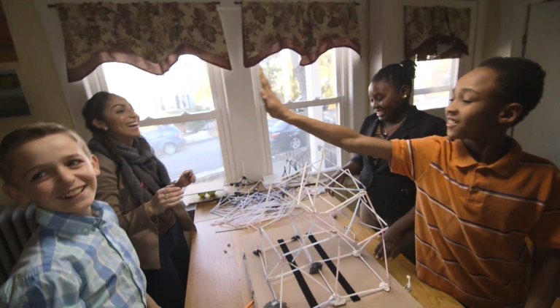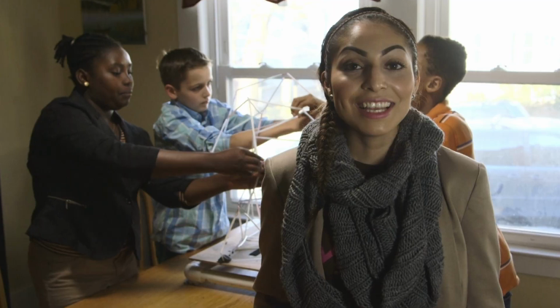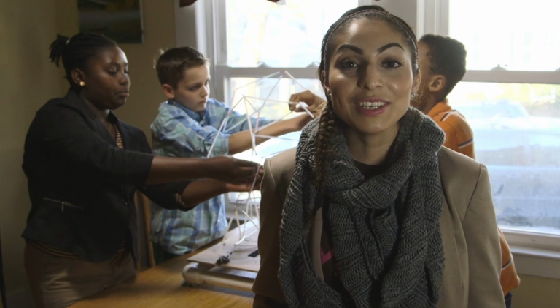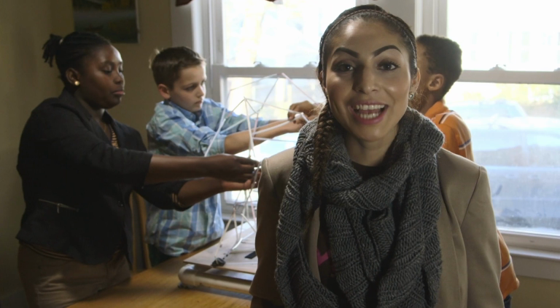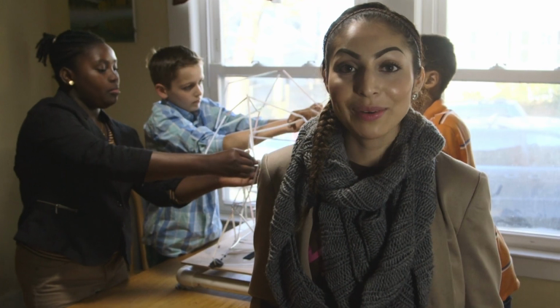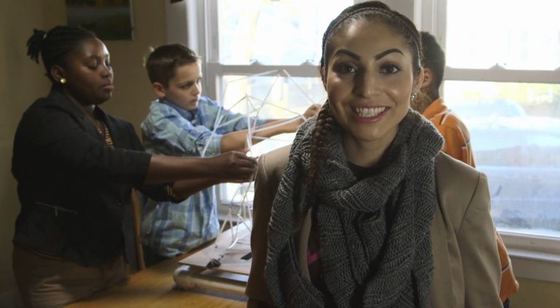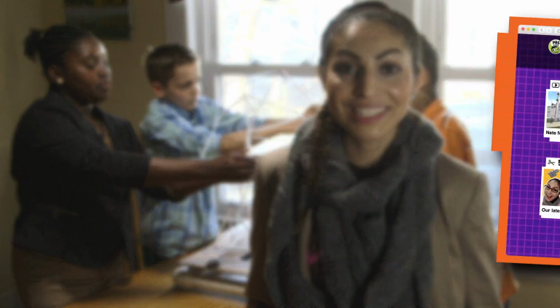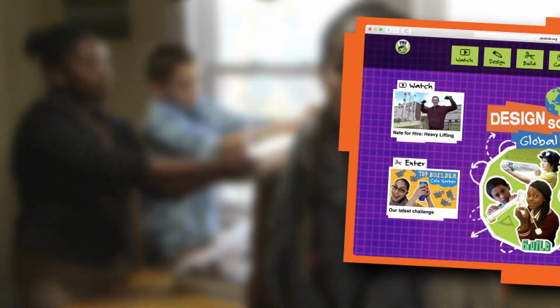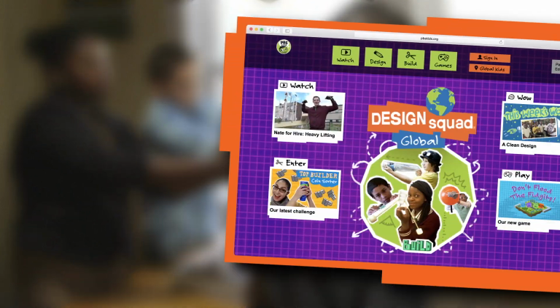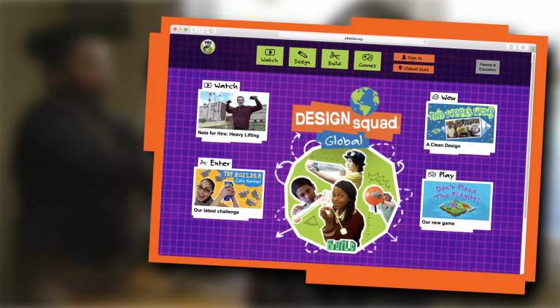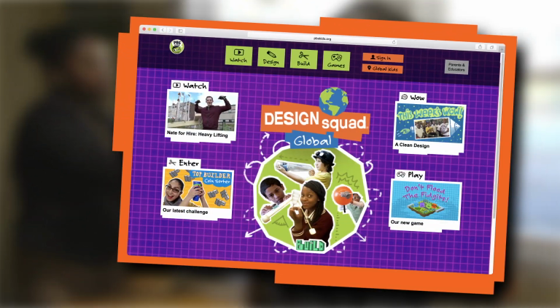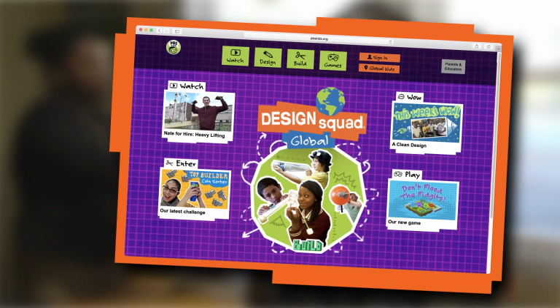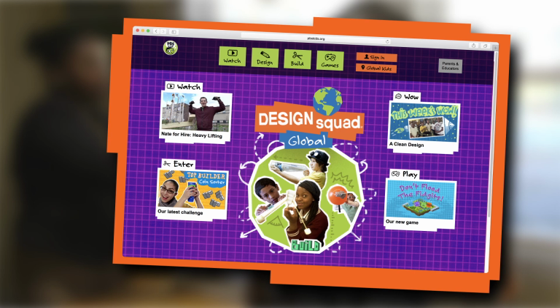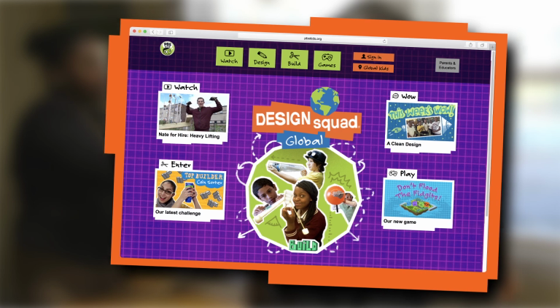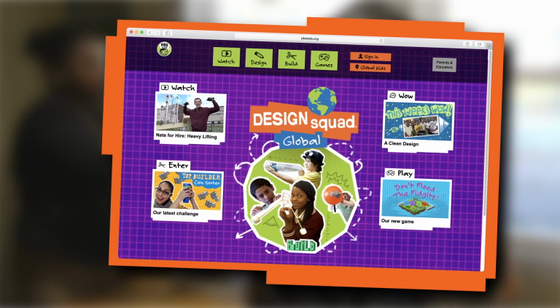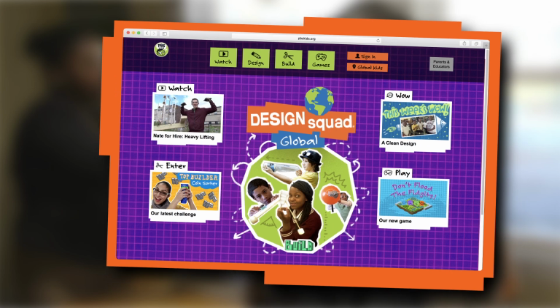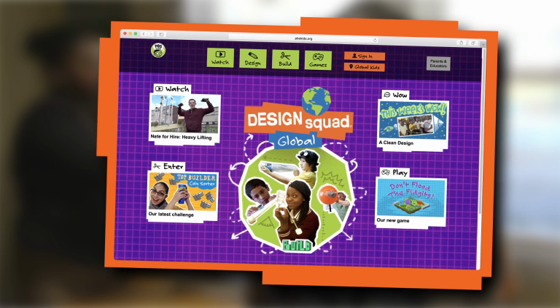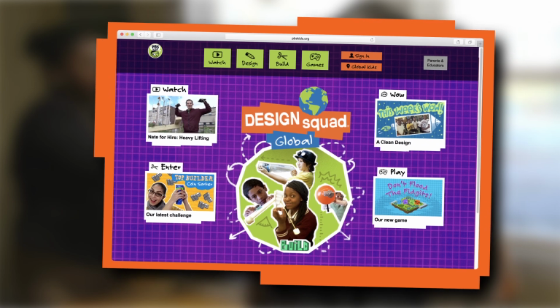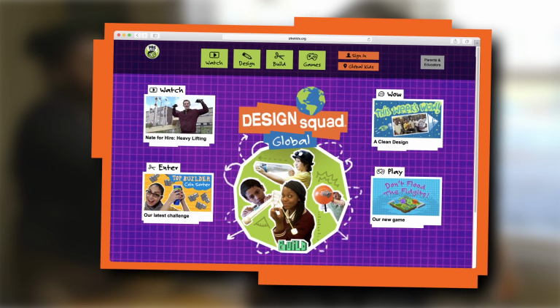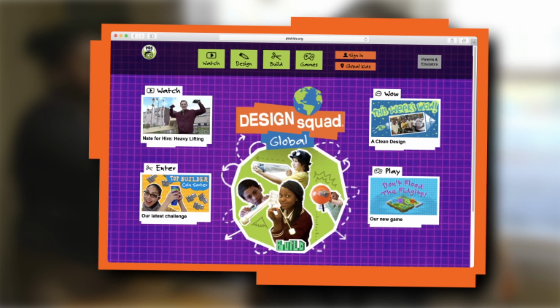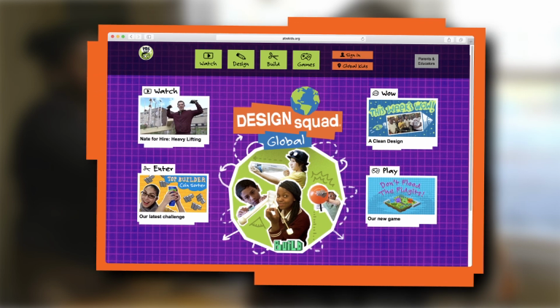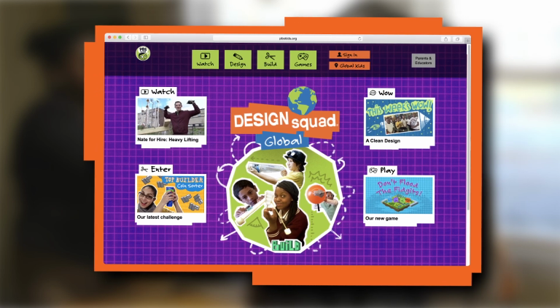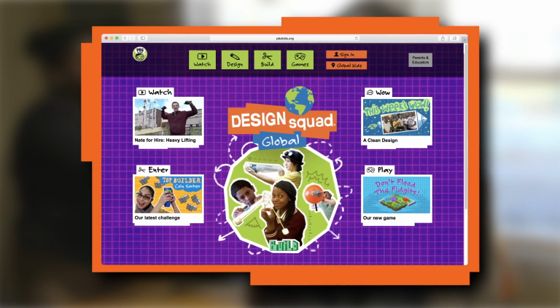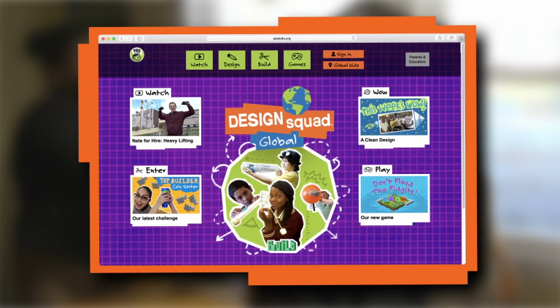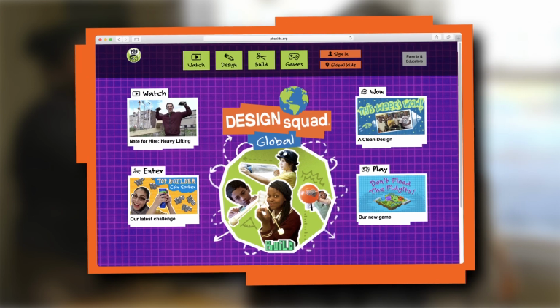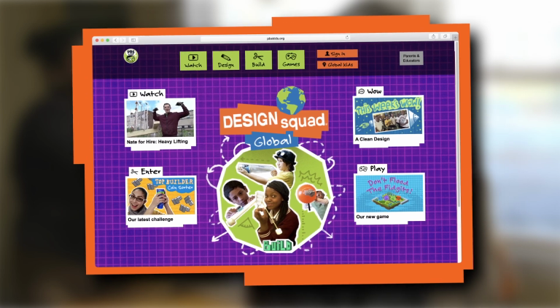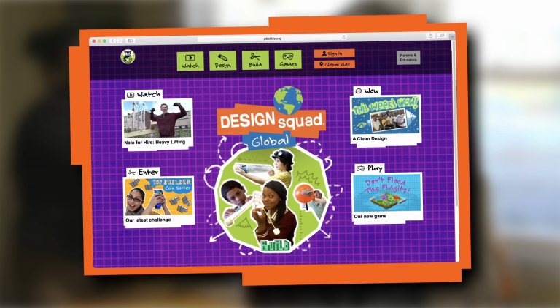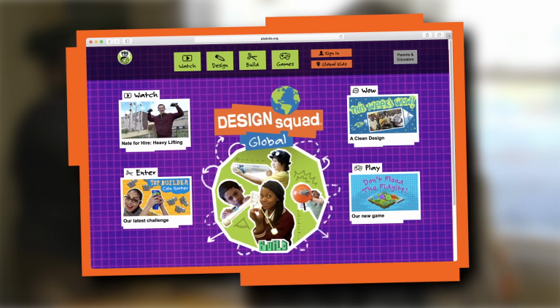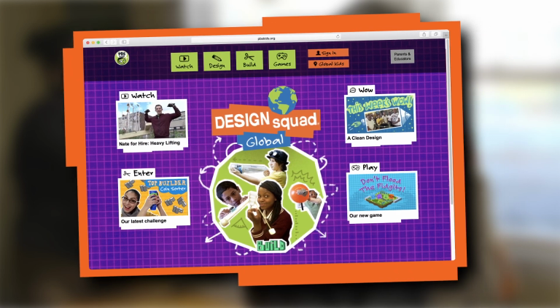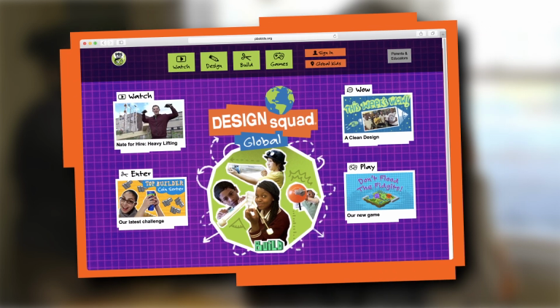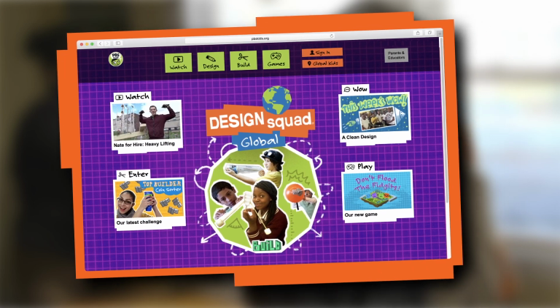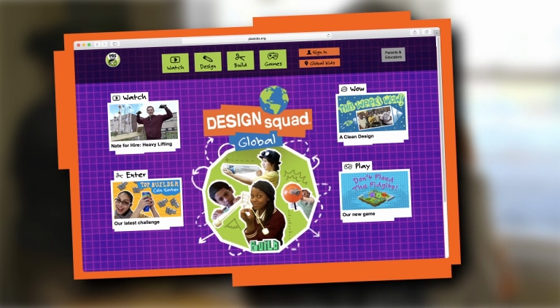Send your tower designs to the Design Squad website and see if they can survive an earthquake test.